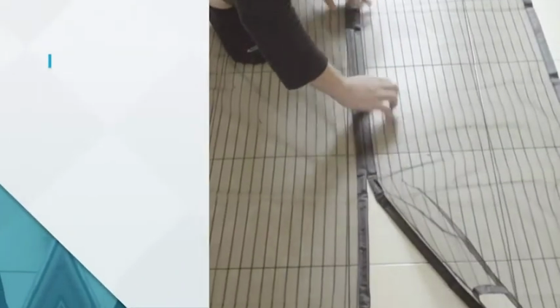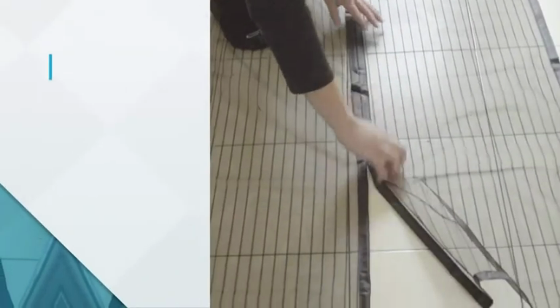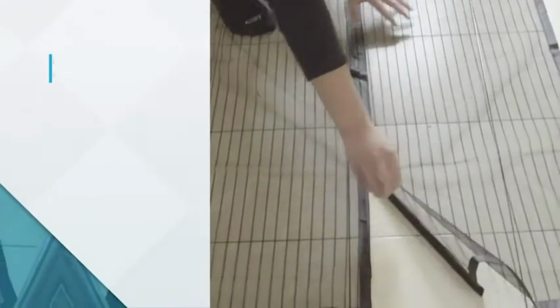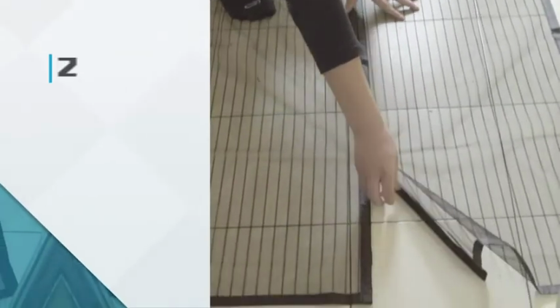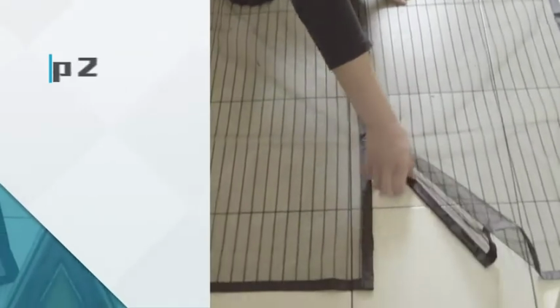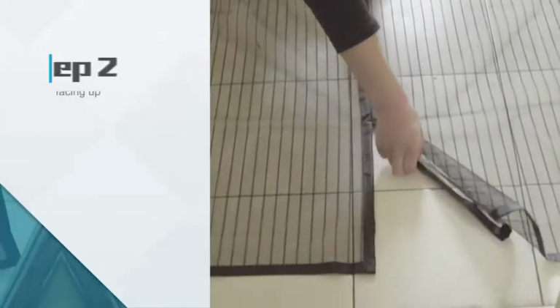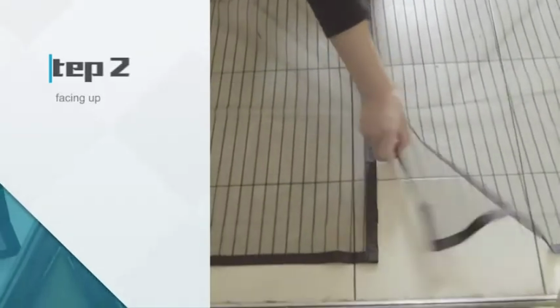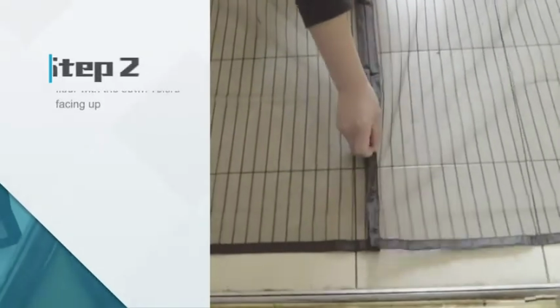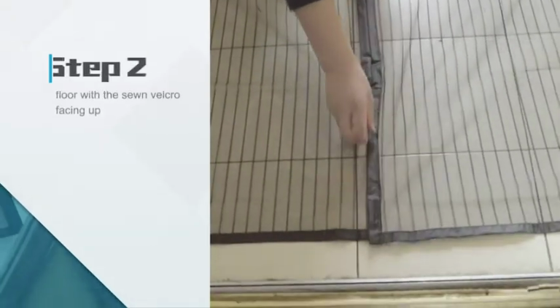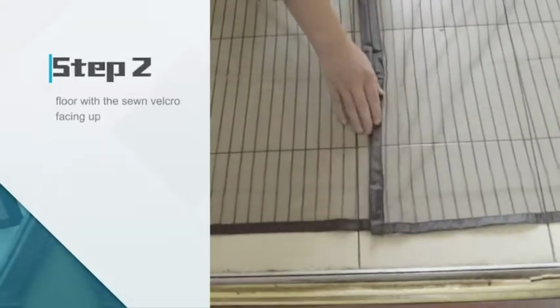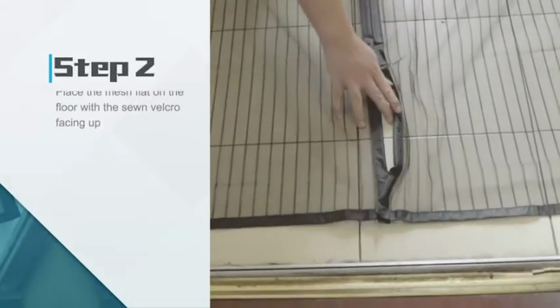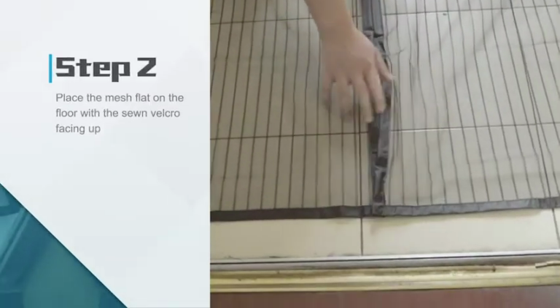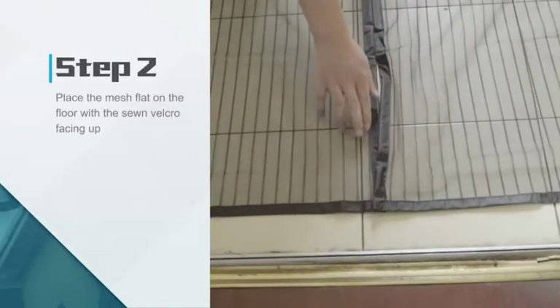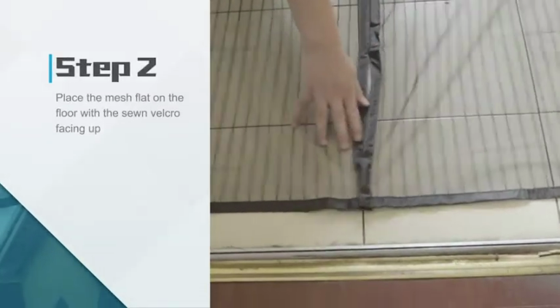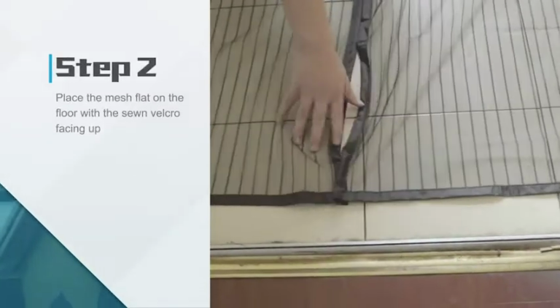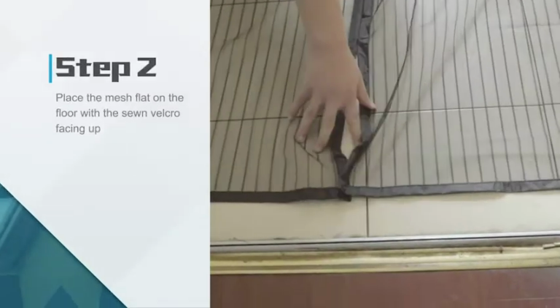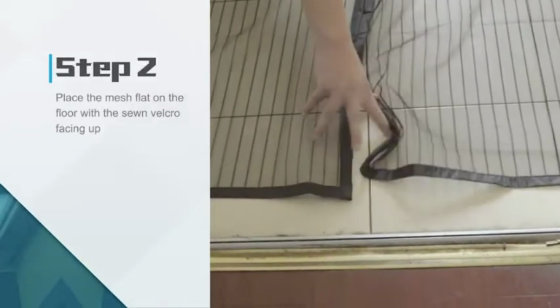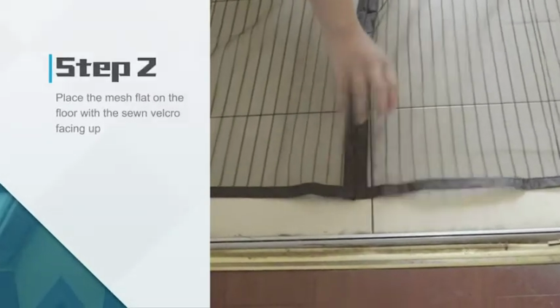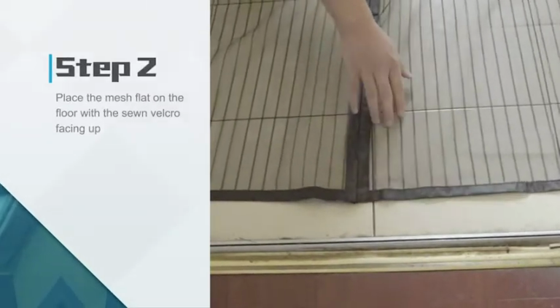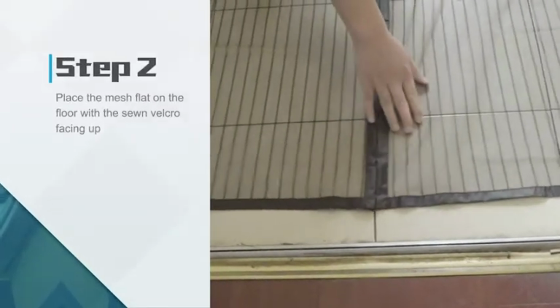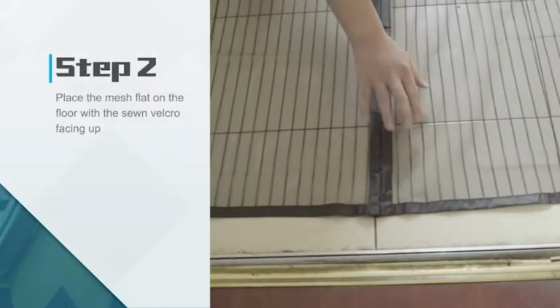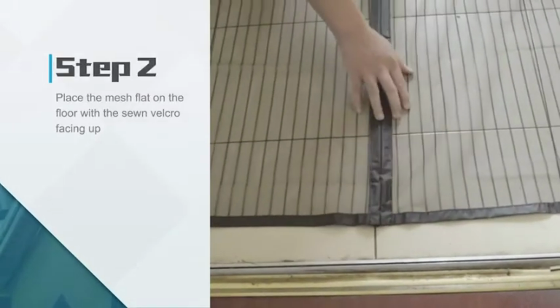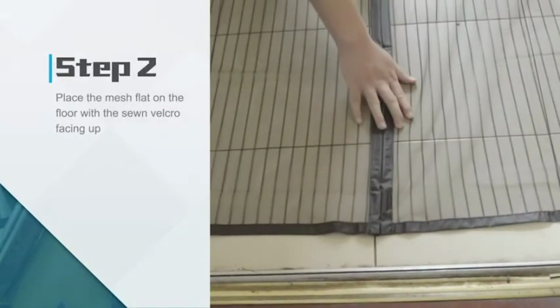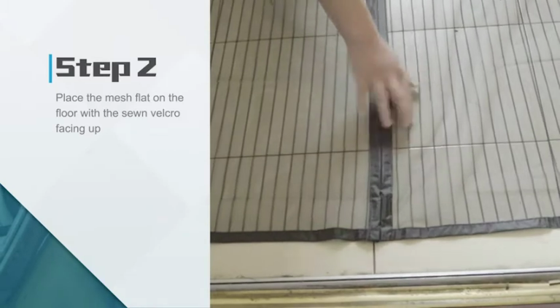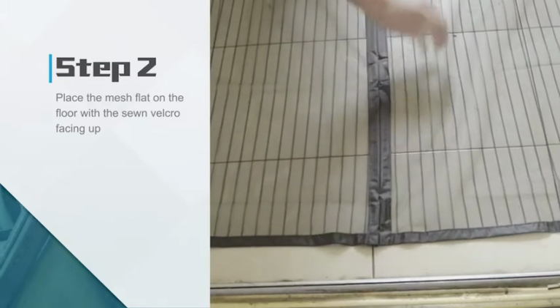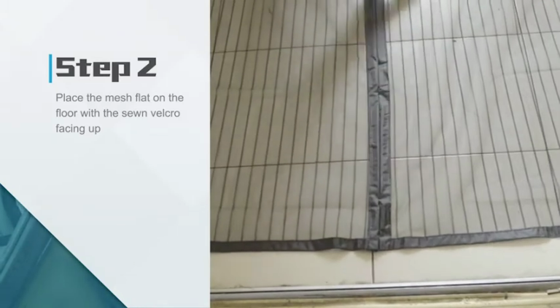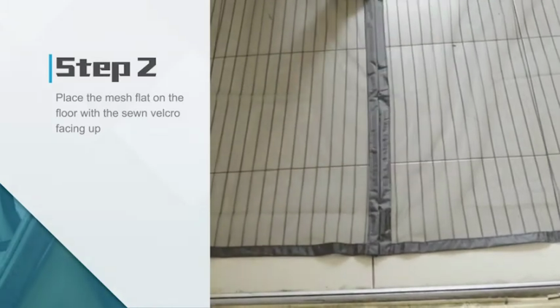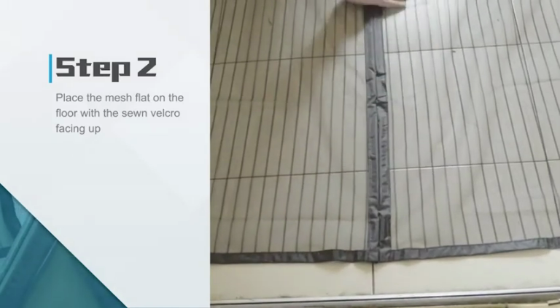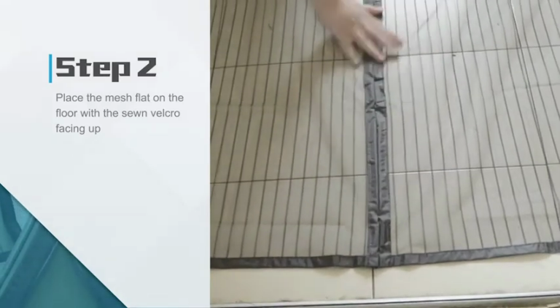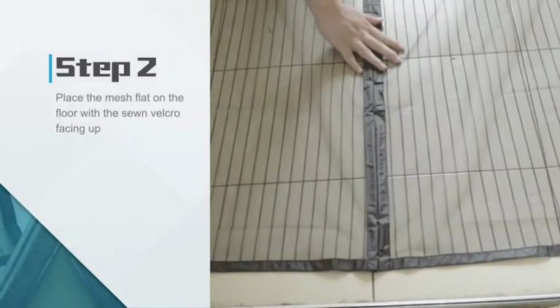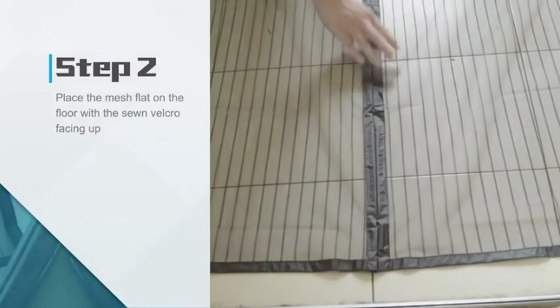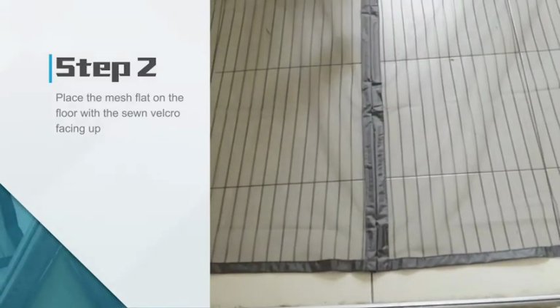Step 2: Place the mesh flat on the floor with the sewn Velcro facing up.